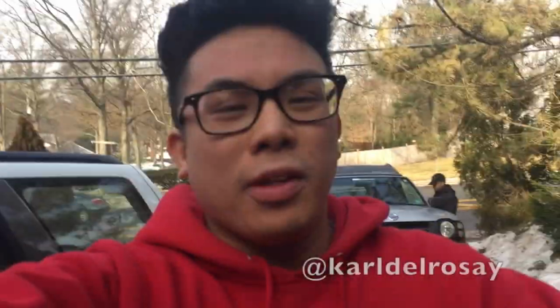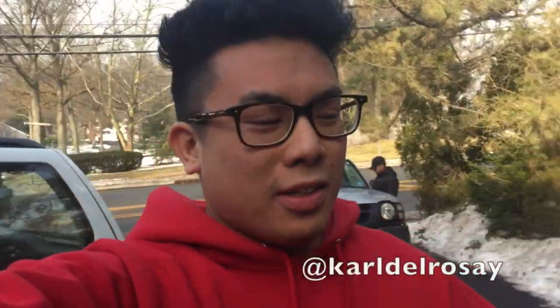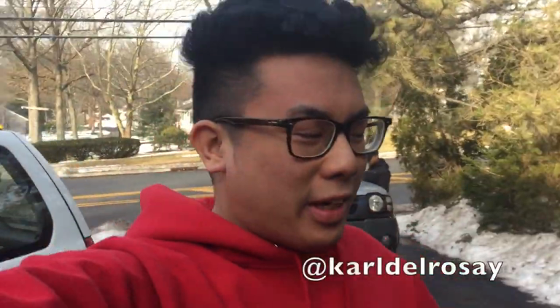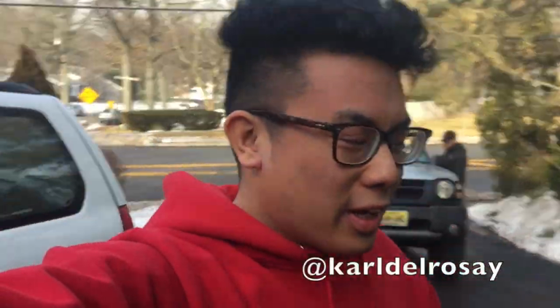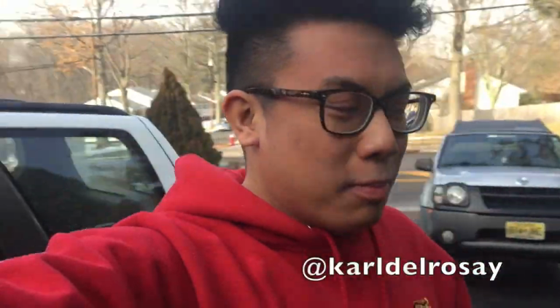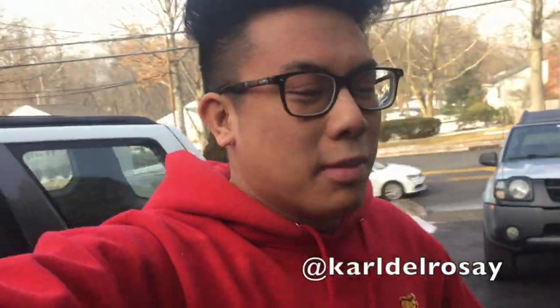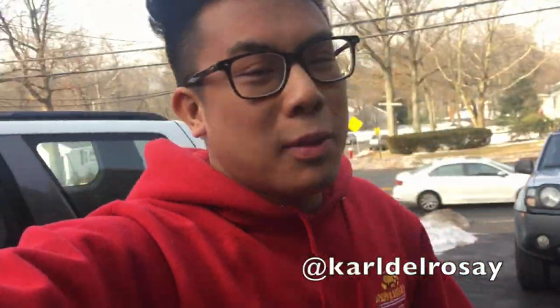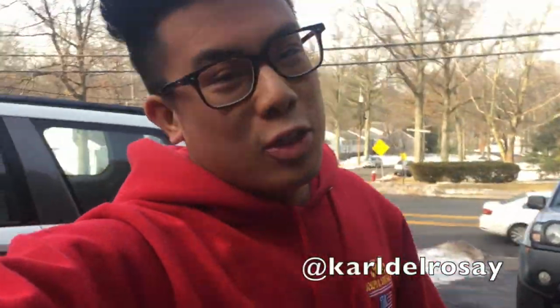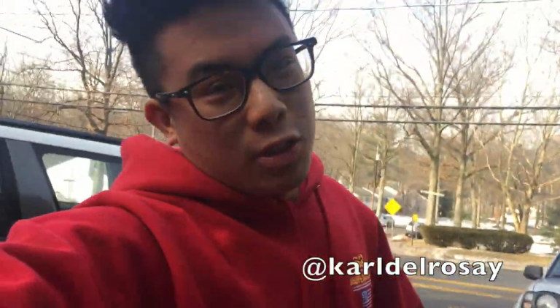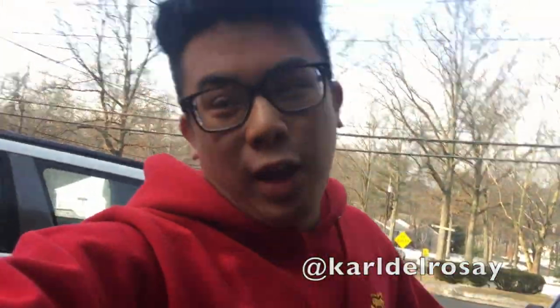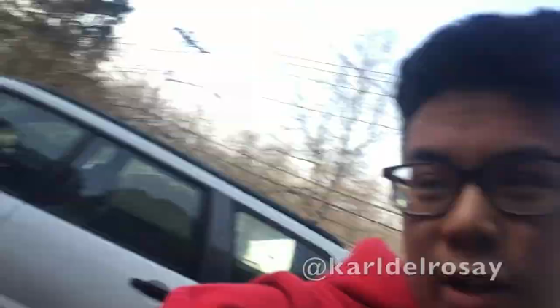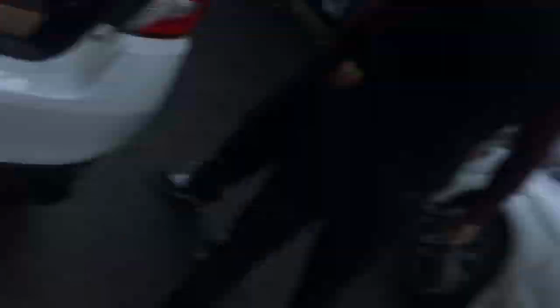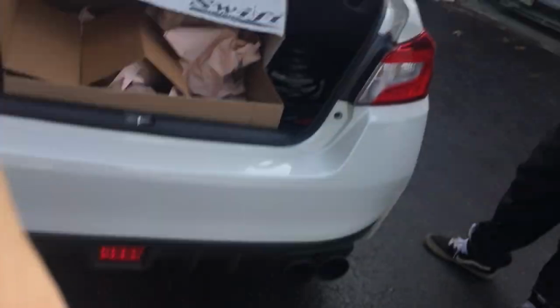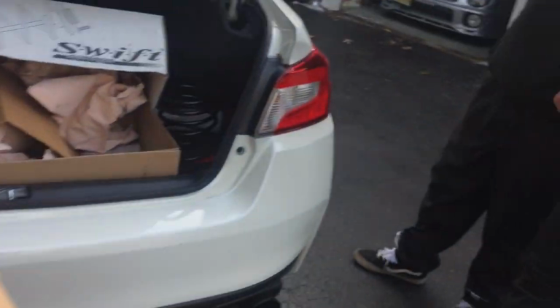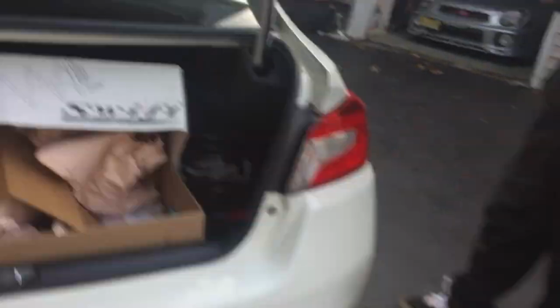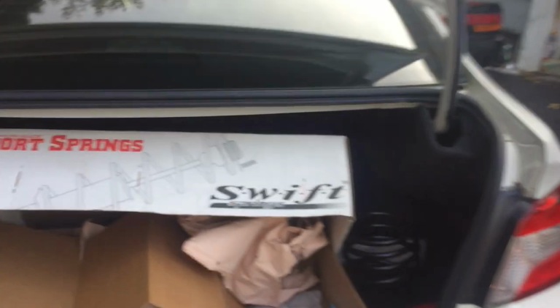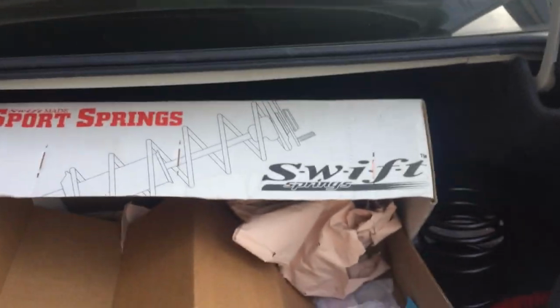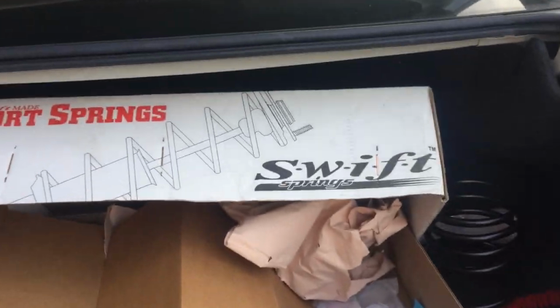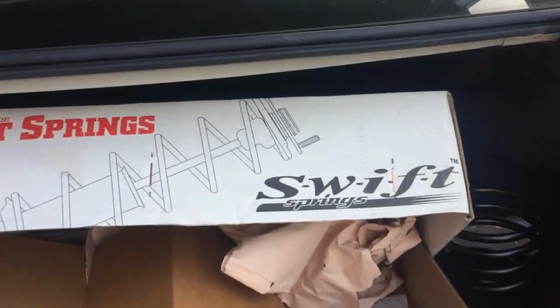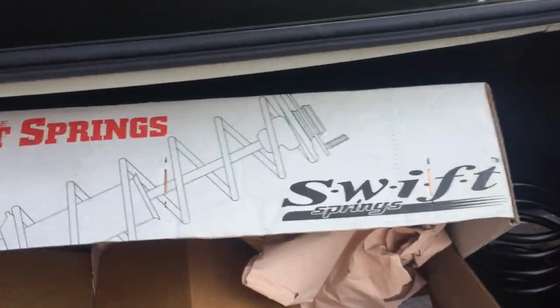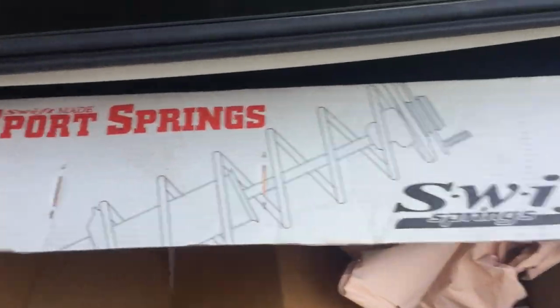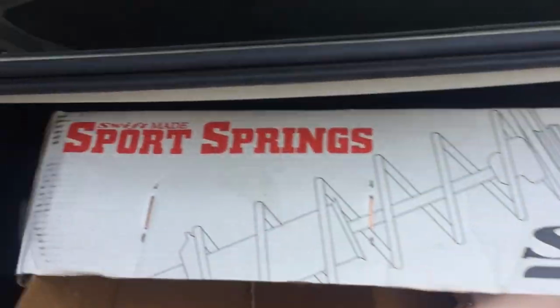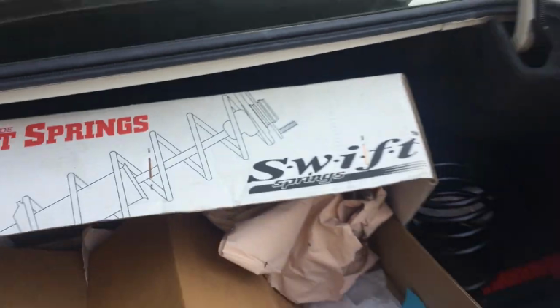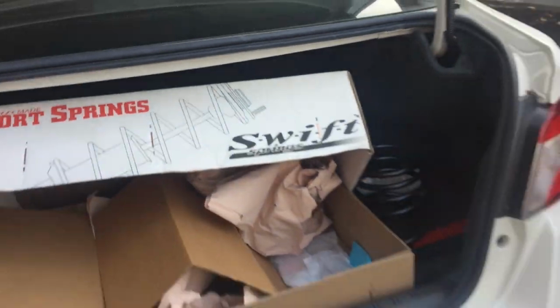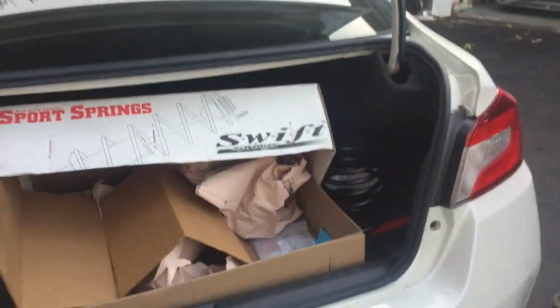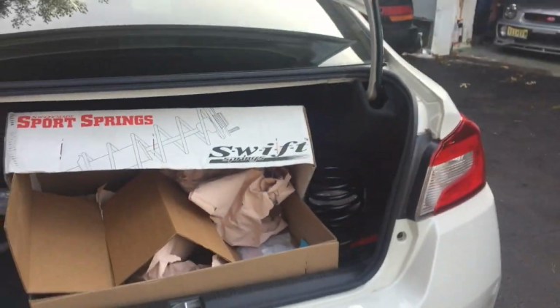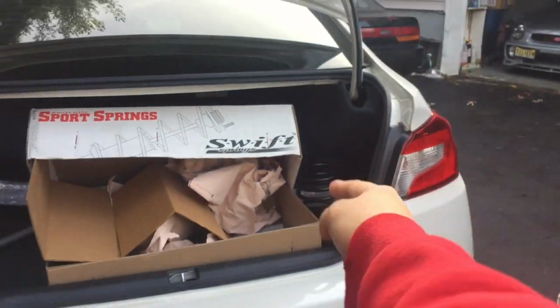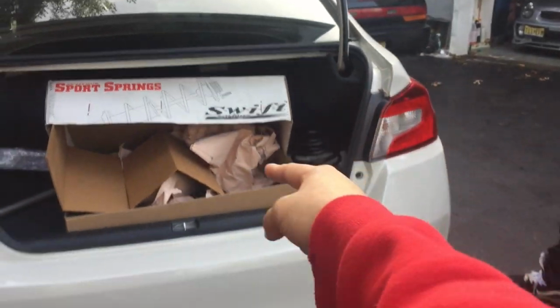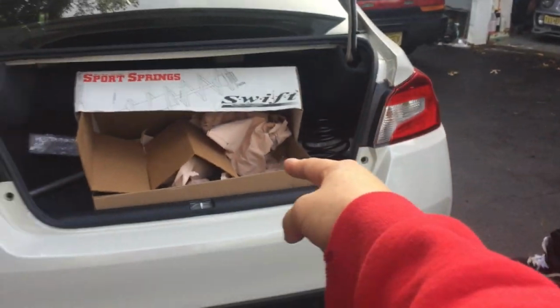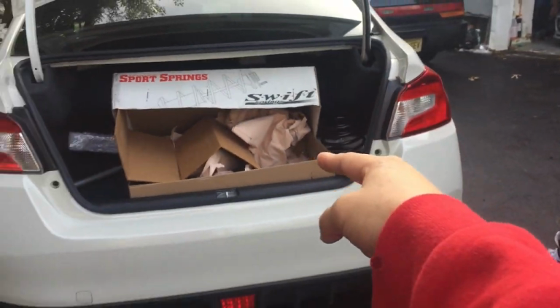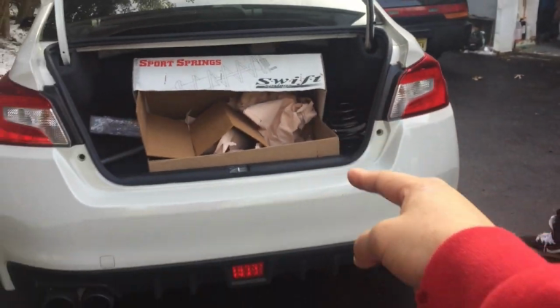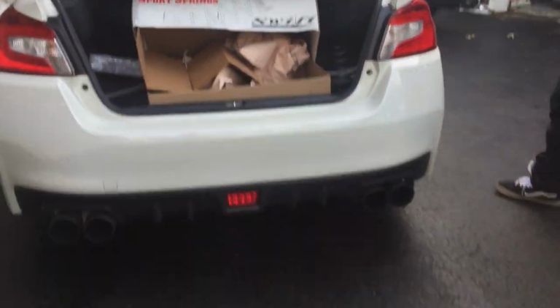Today on the BM Speedstars vlog, we're putting these Swift Springs on Danny's WRX.